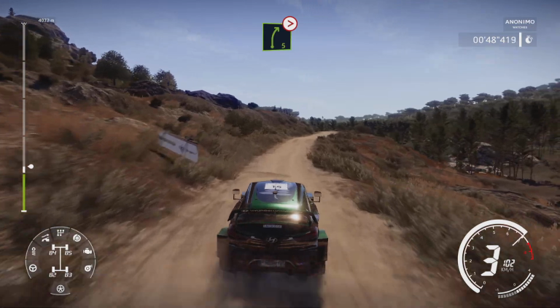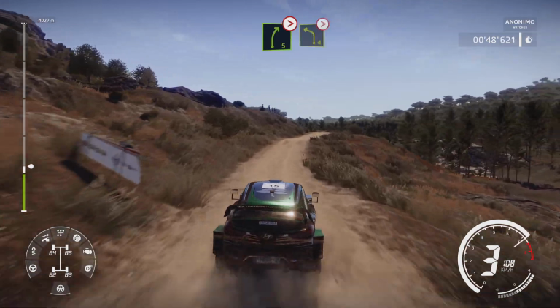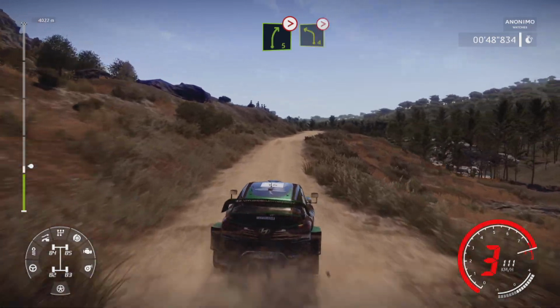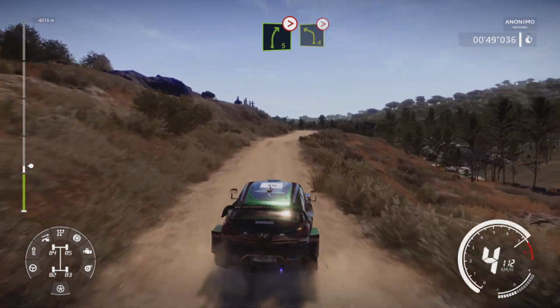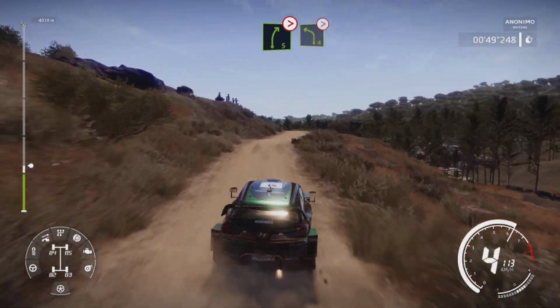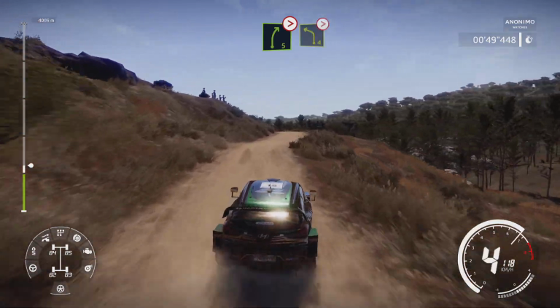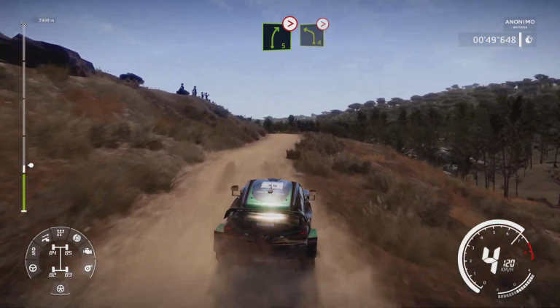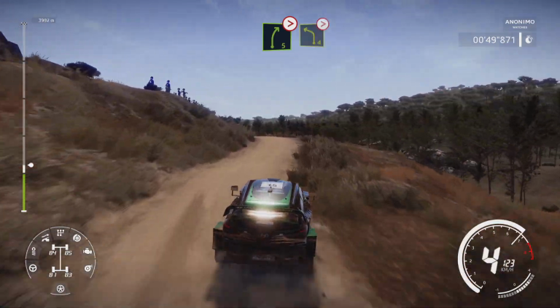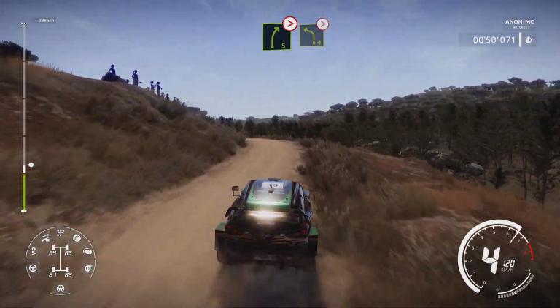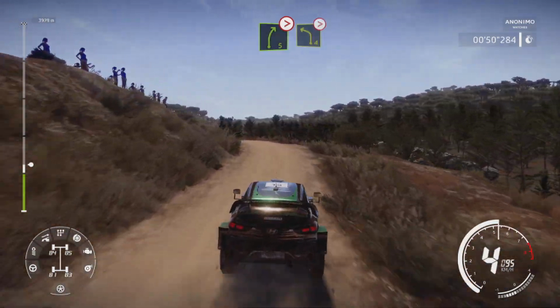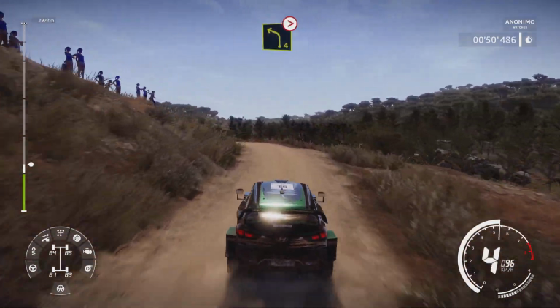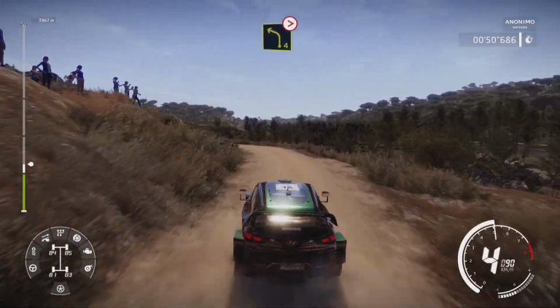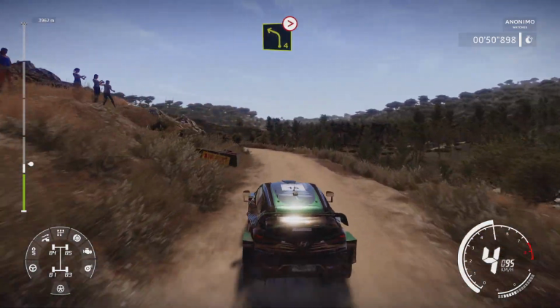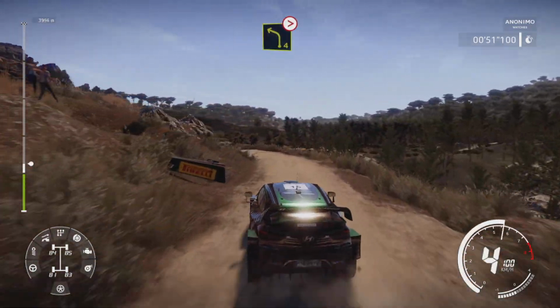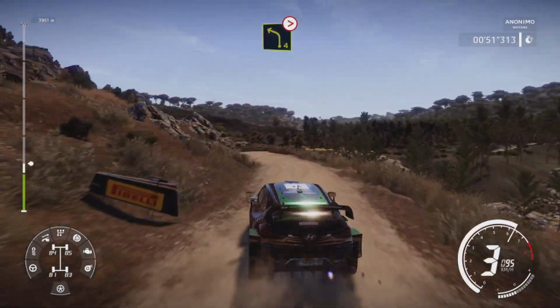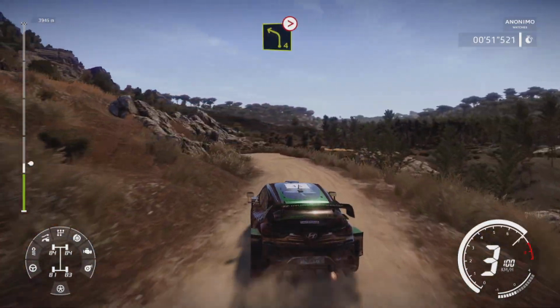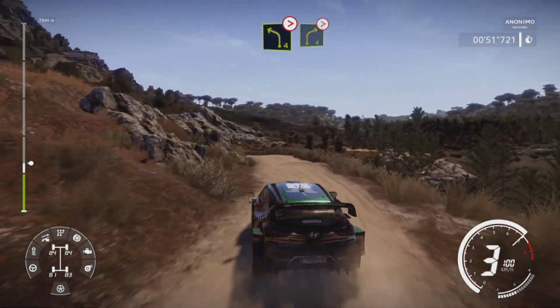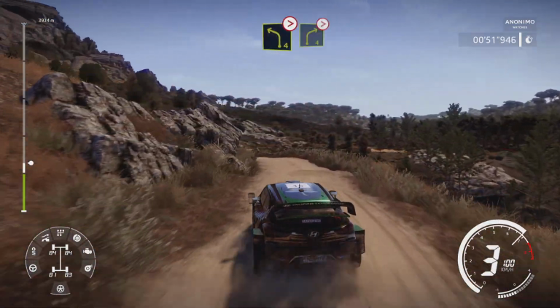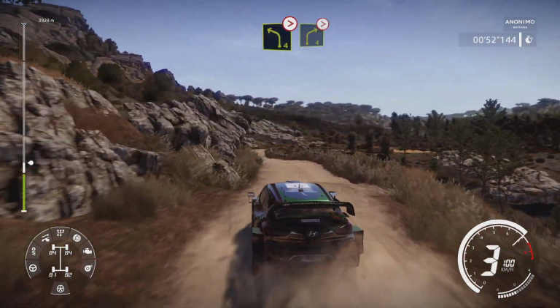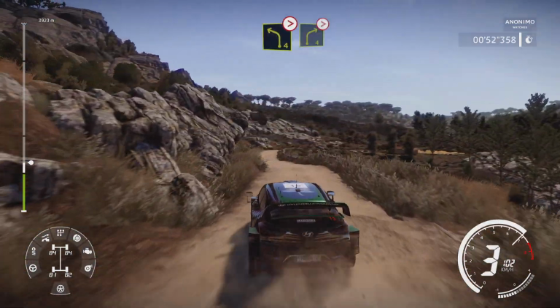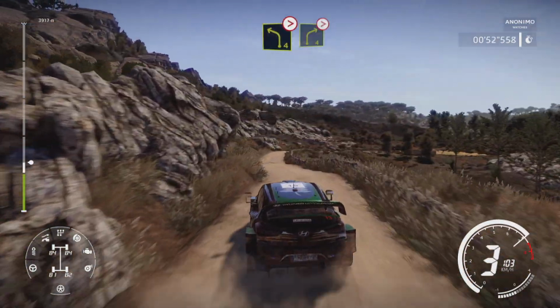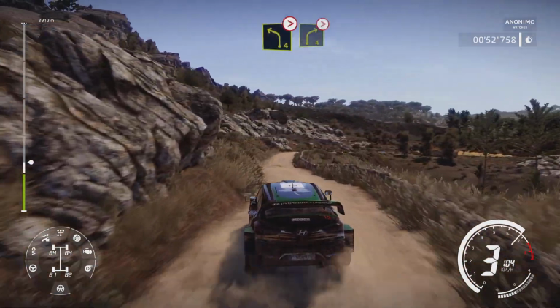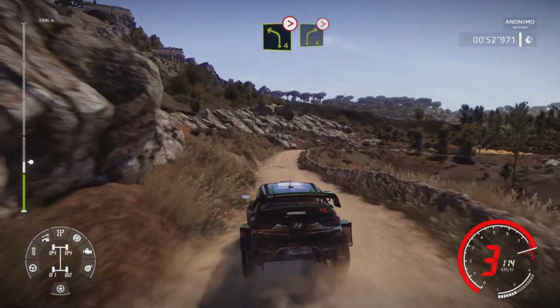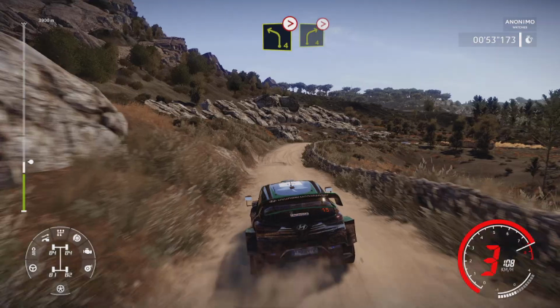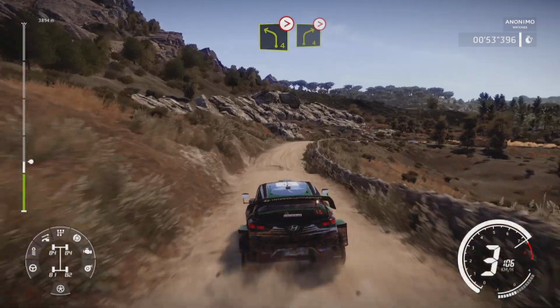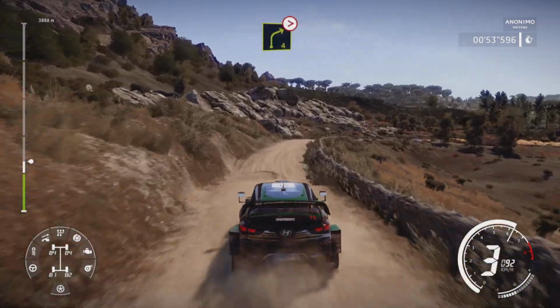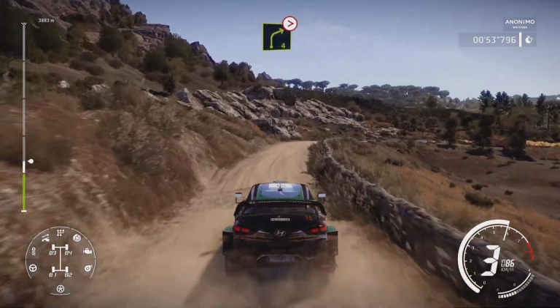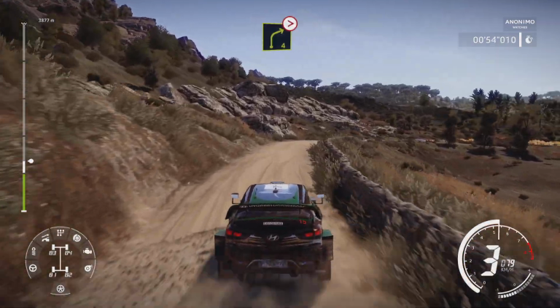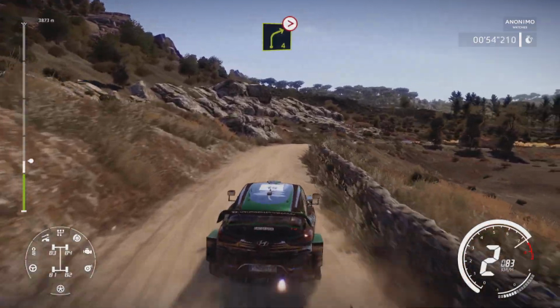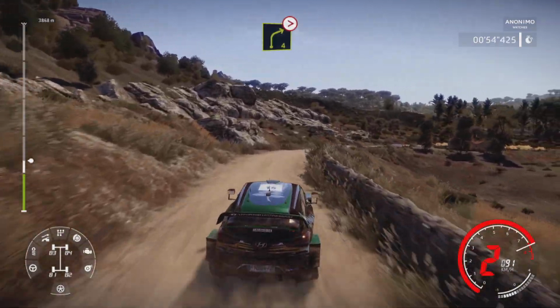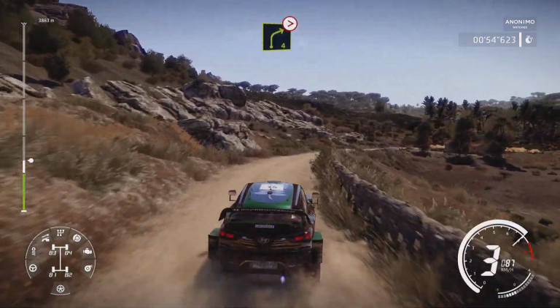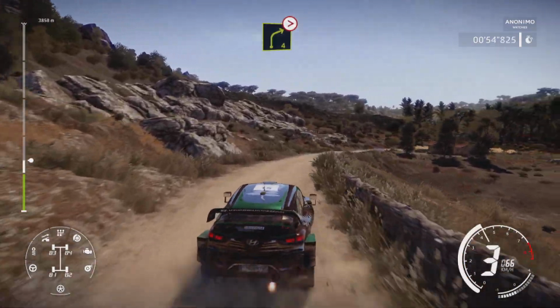Into left, 4 tightens, over crest. Into right, 4 tightens, 3, house in, tightens, over bumps.